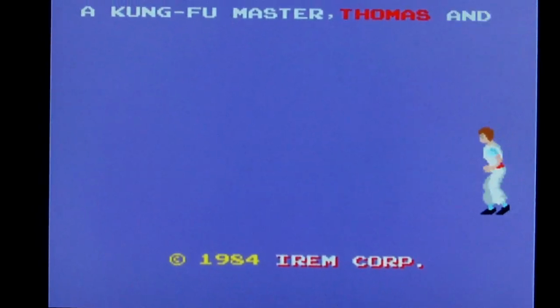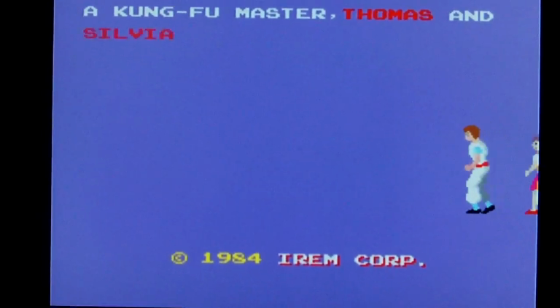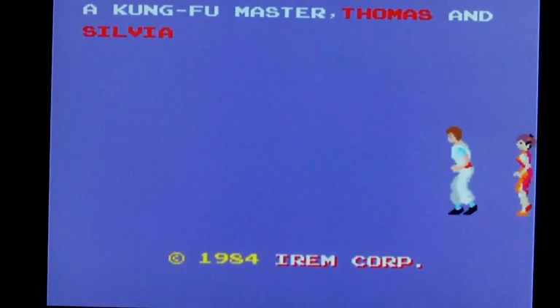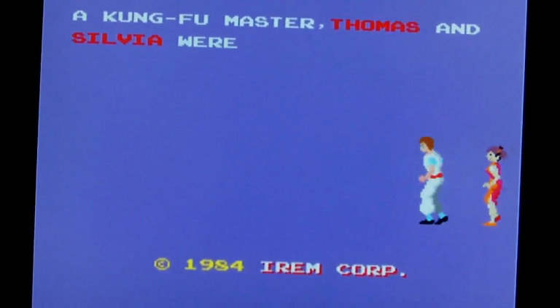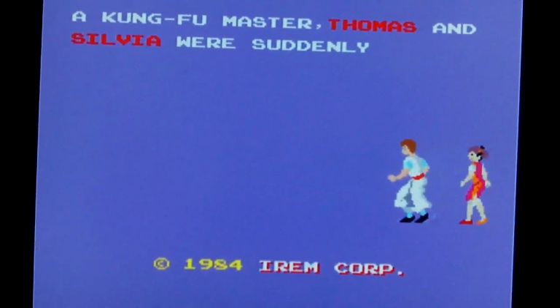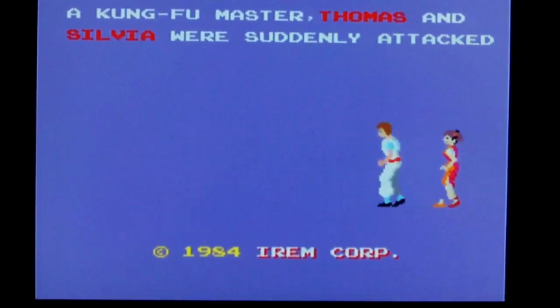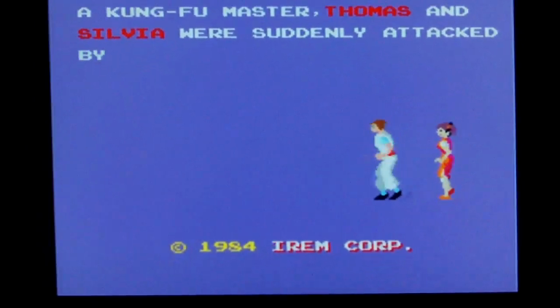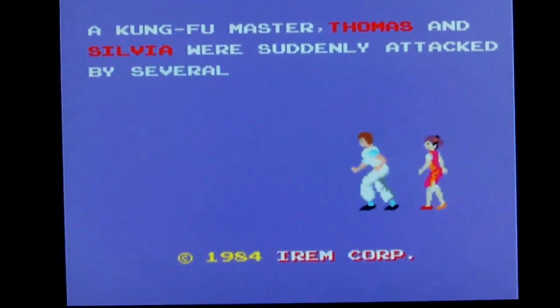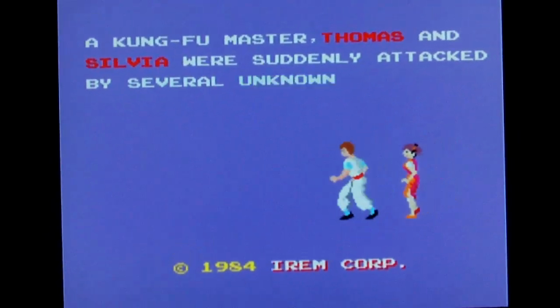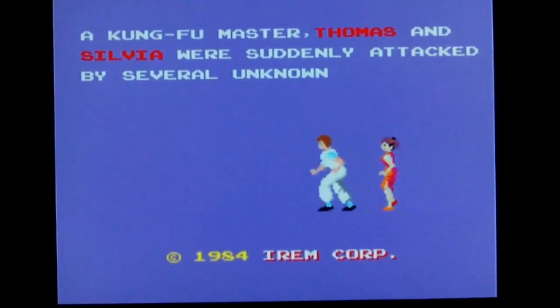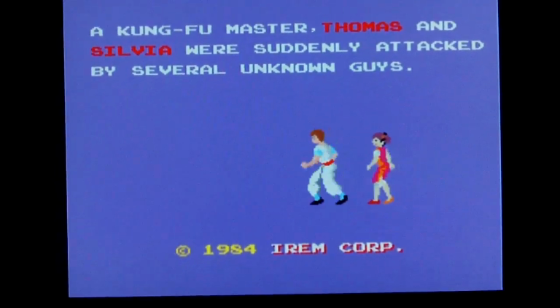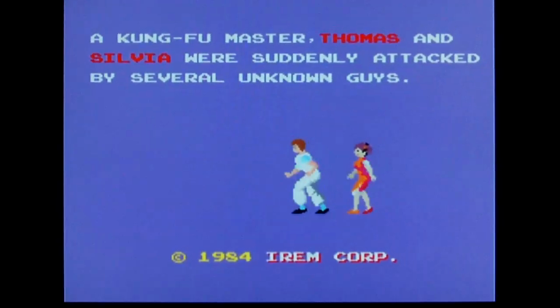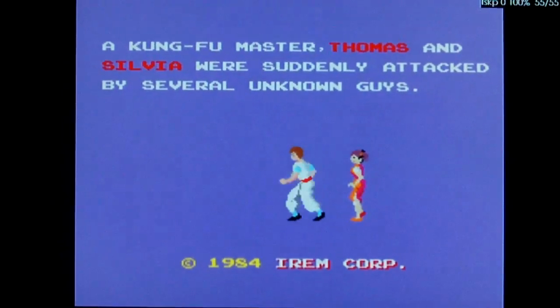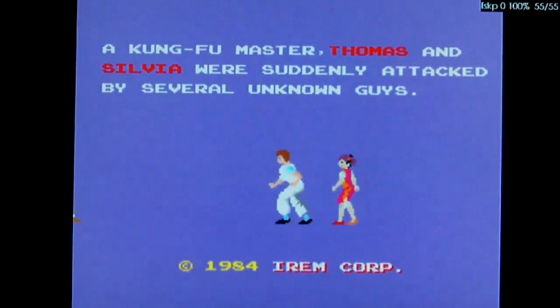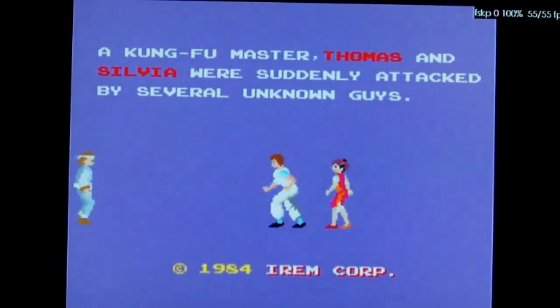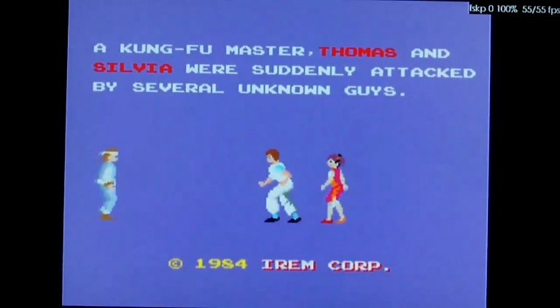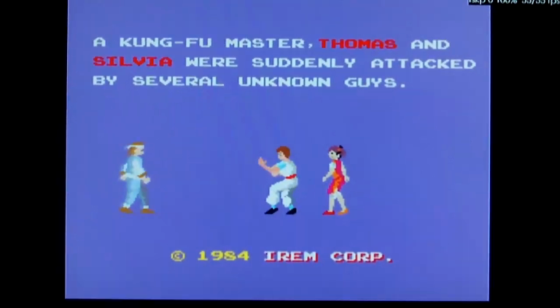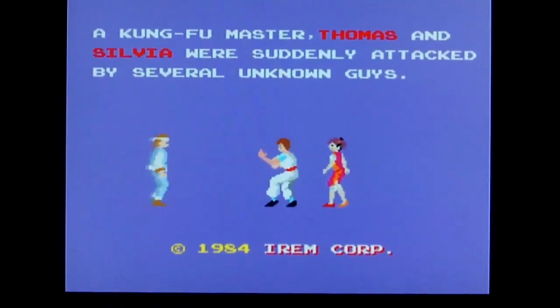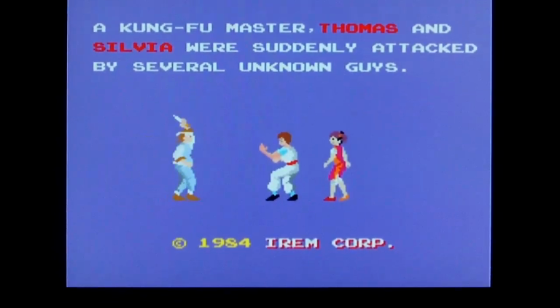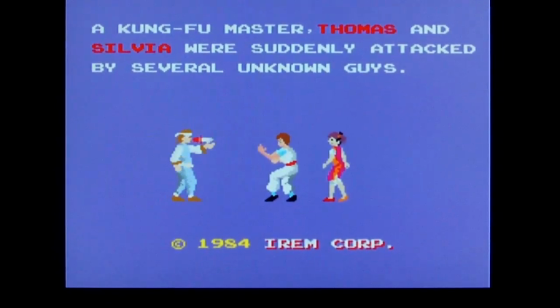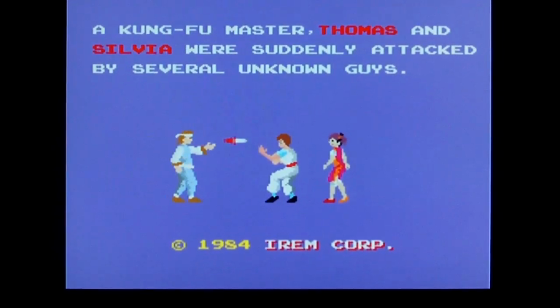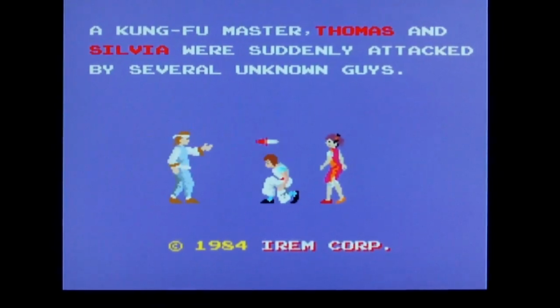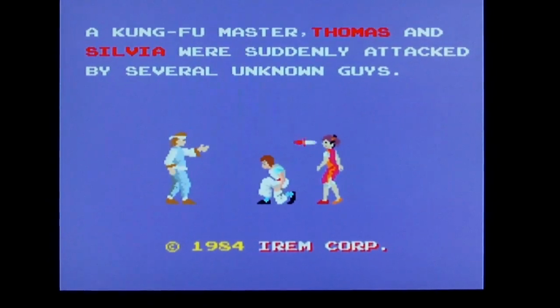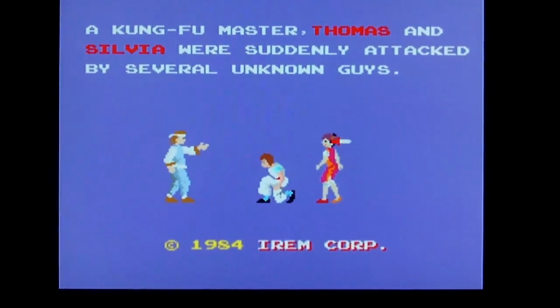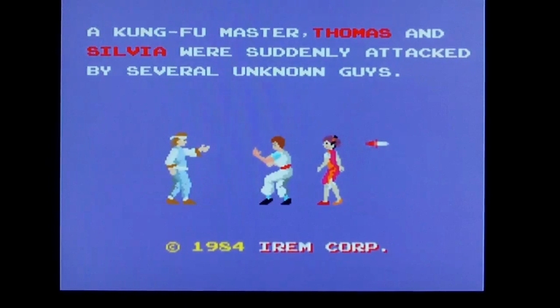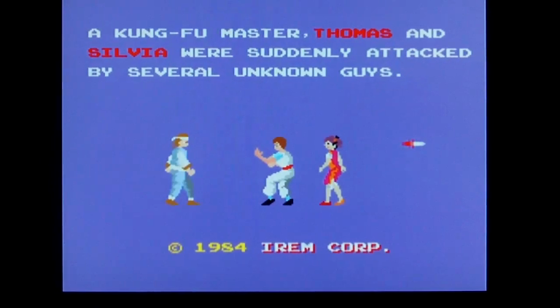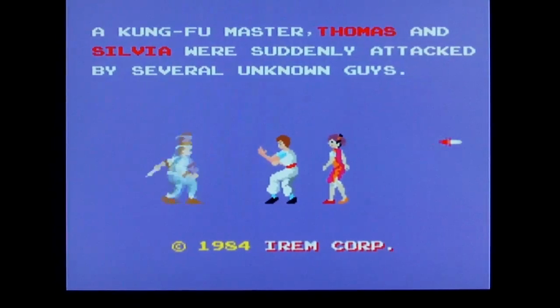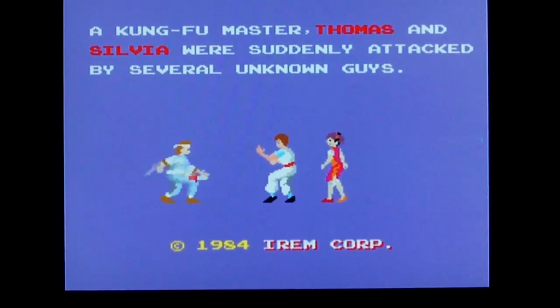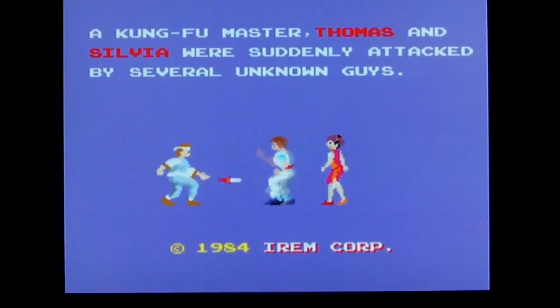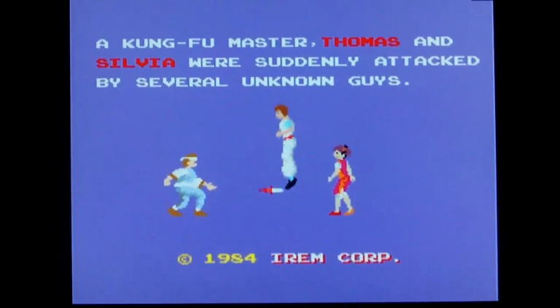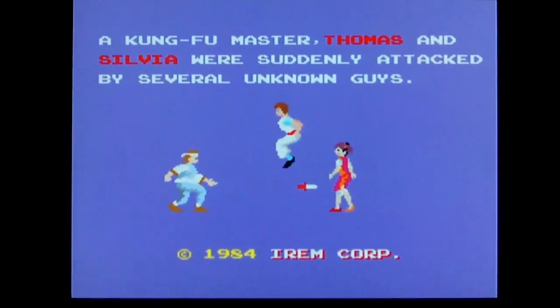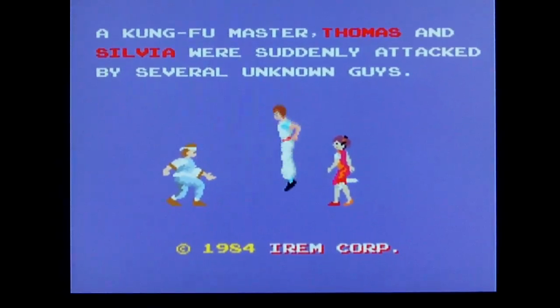There you go. MAME on an Xbox 360. Have fun.